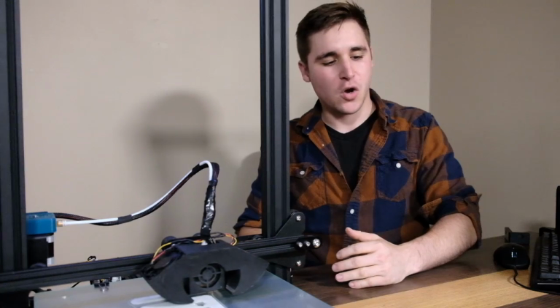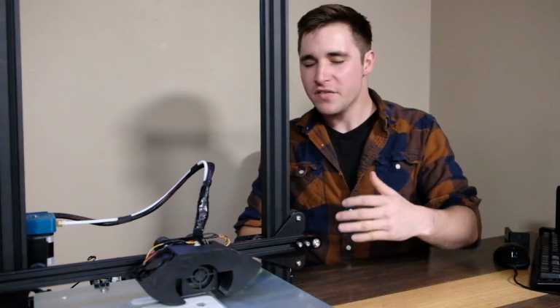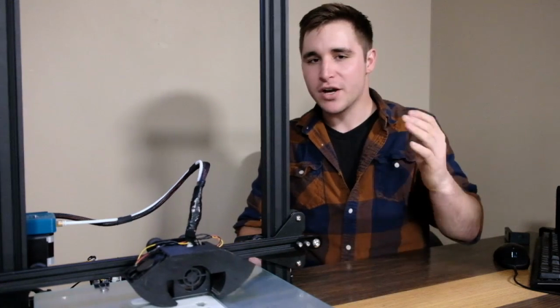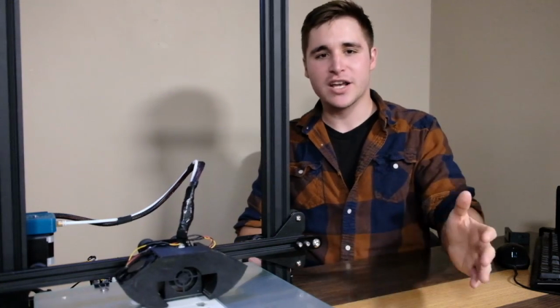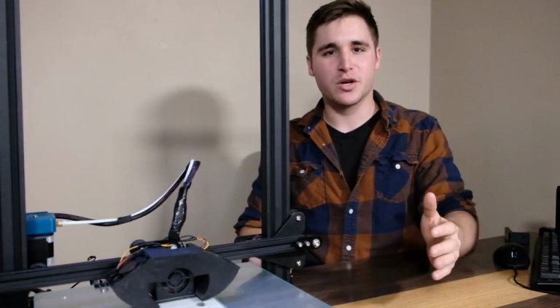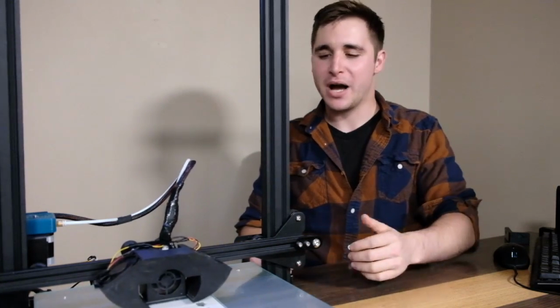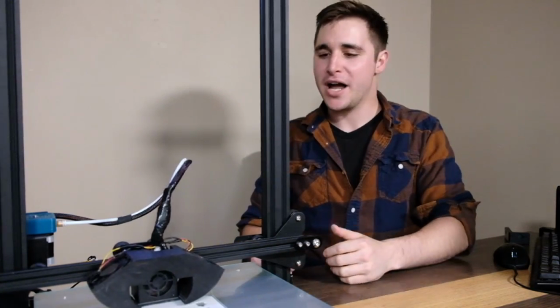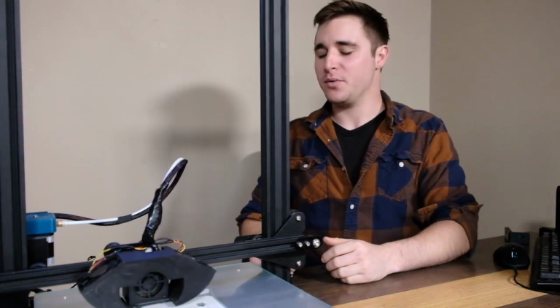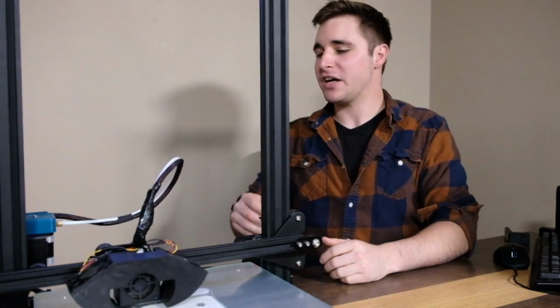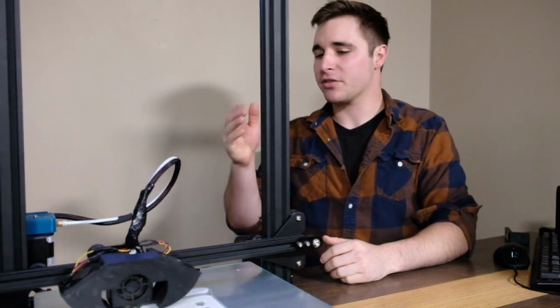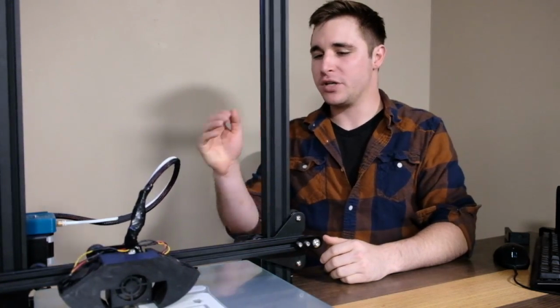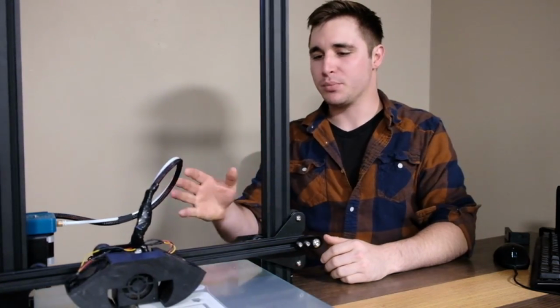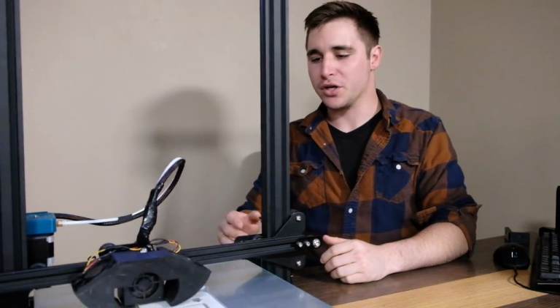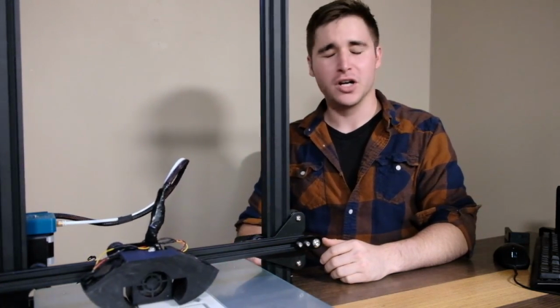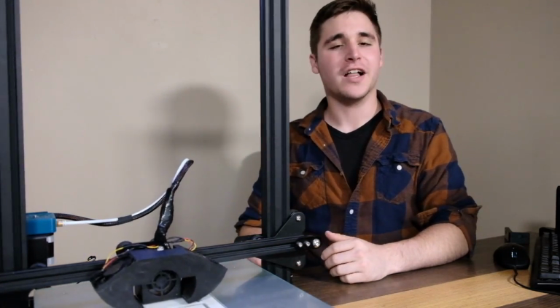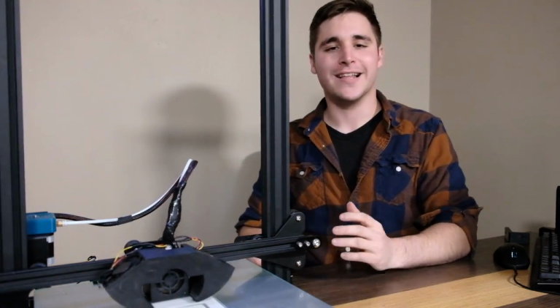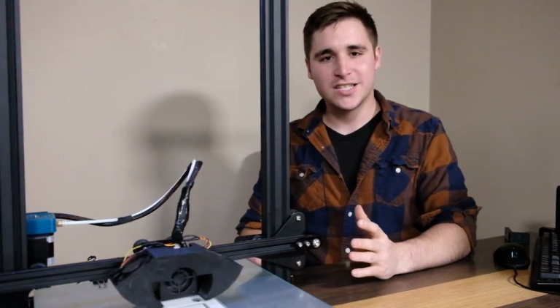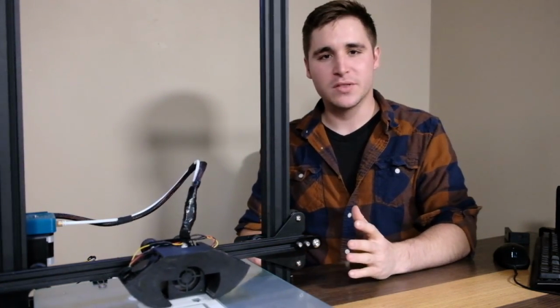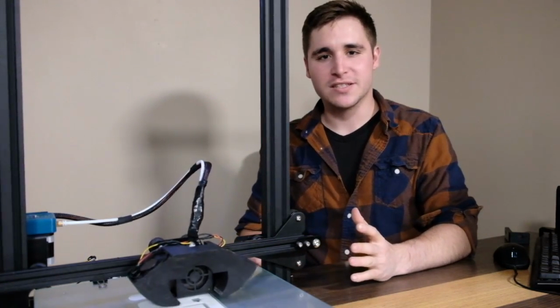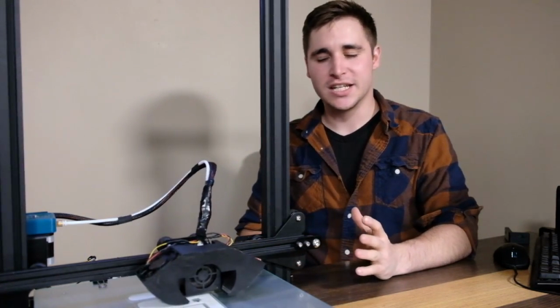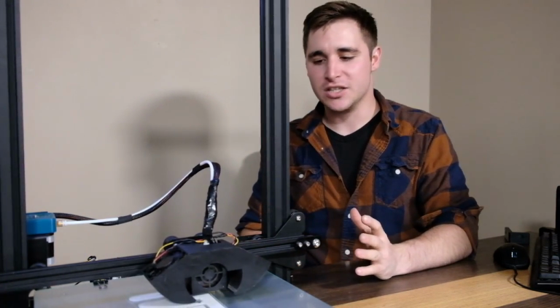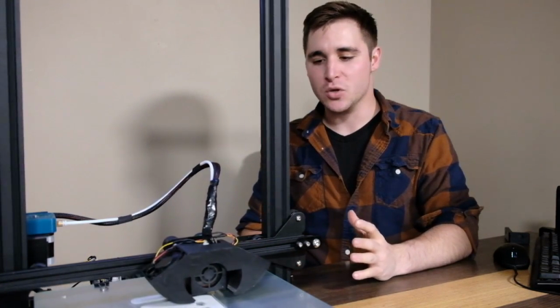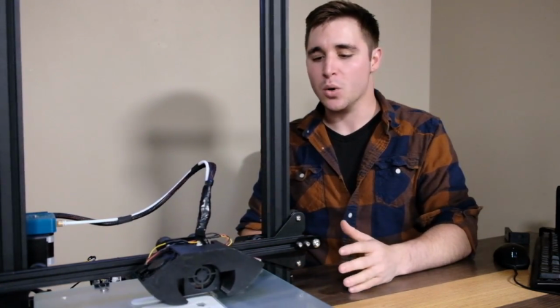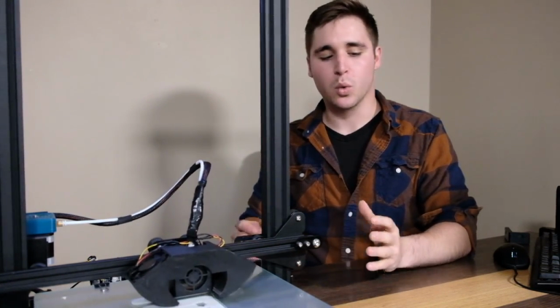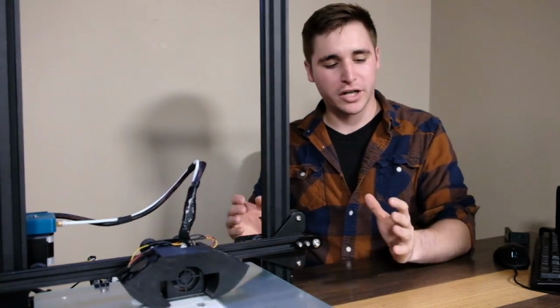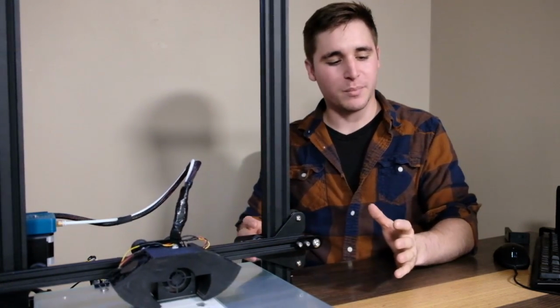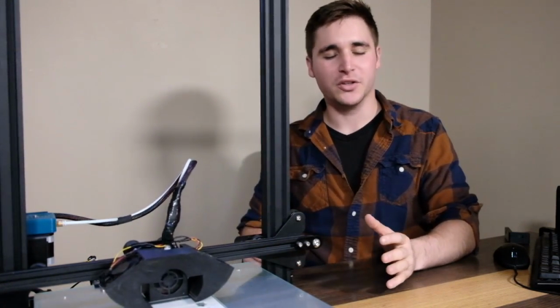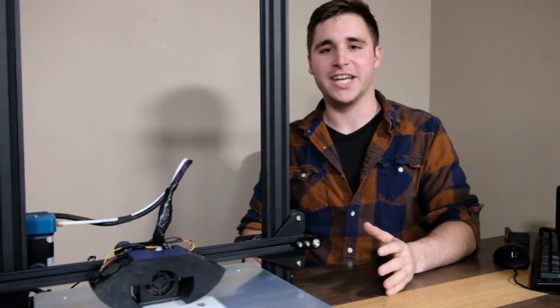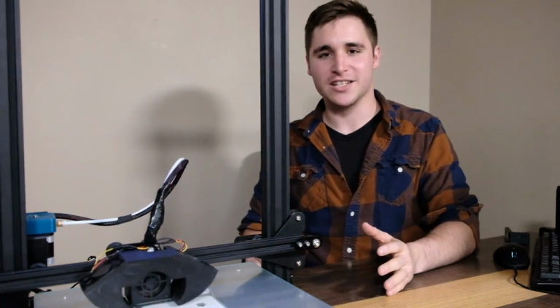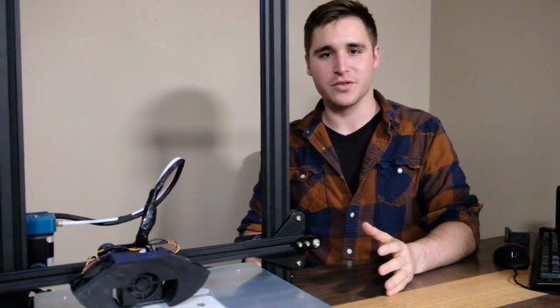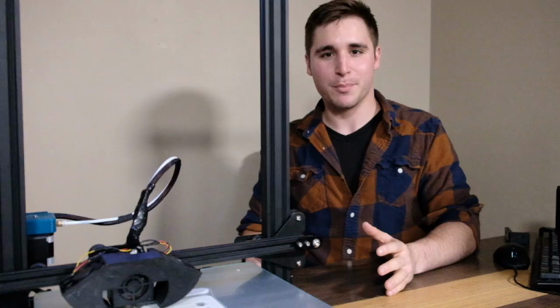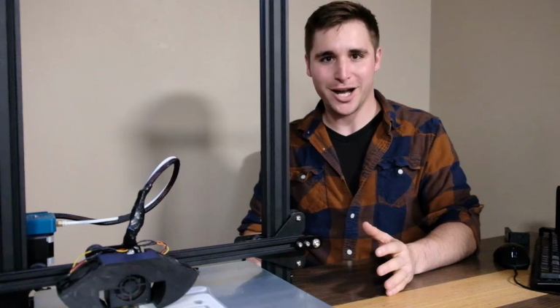The best way we can think to show off this printer is to make something with it. So we've got a Raspberry Pi, we've got a 3D printer — let's see what this thing can do. We're going to build a case for that Pi.